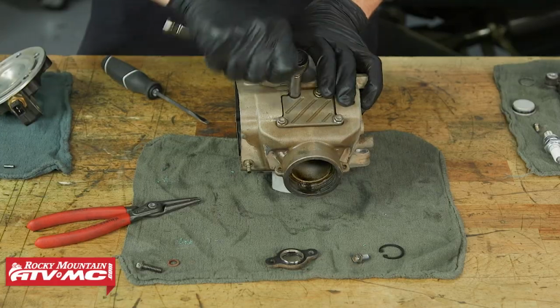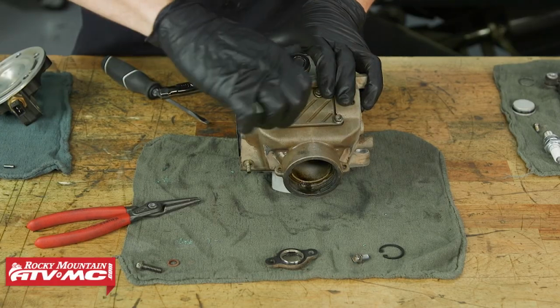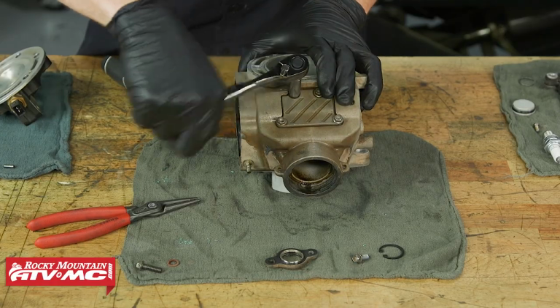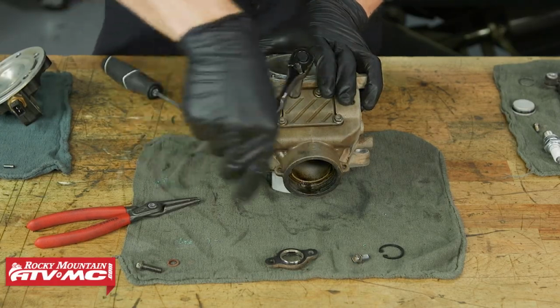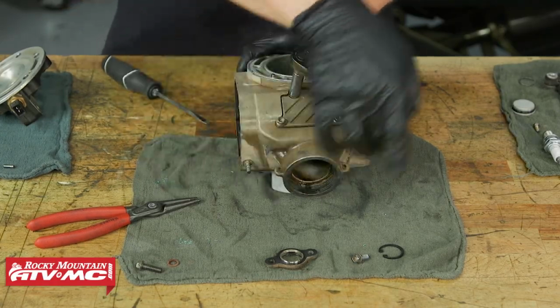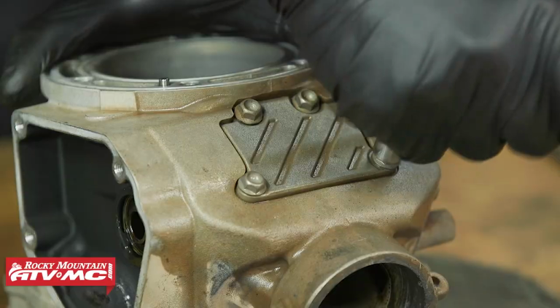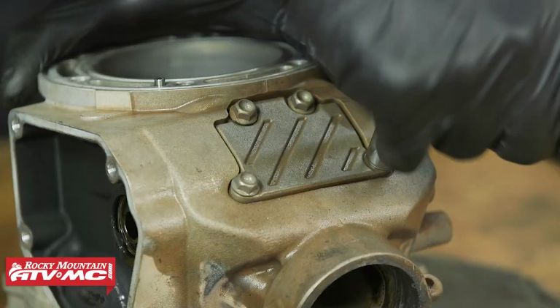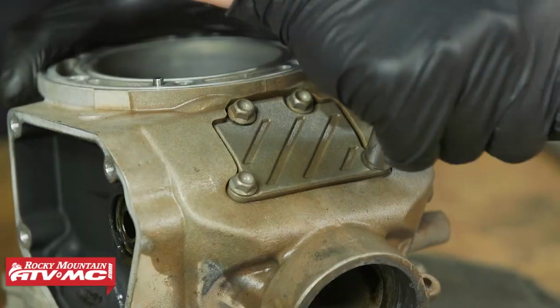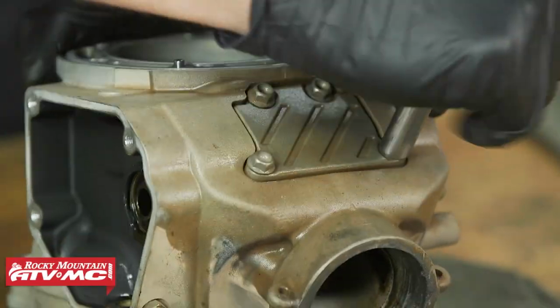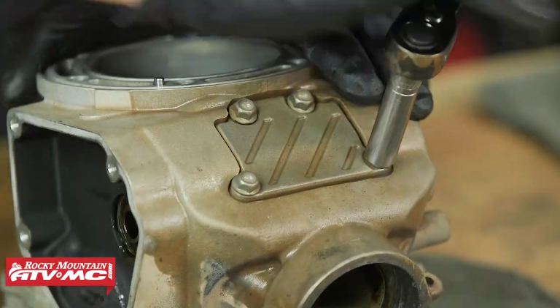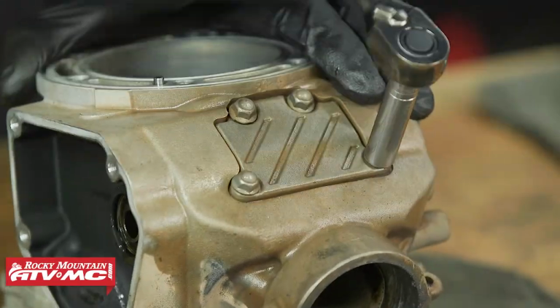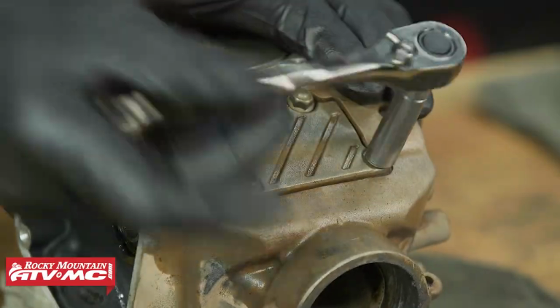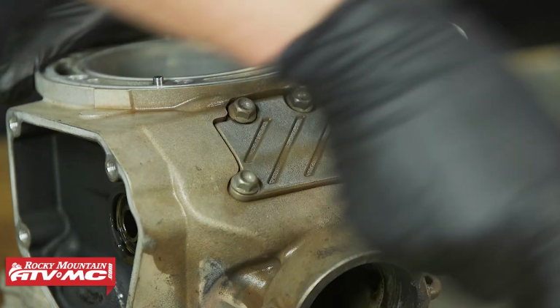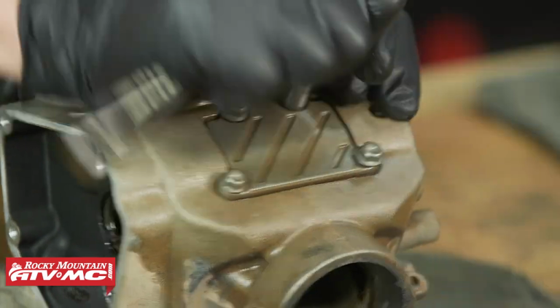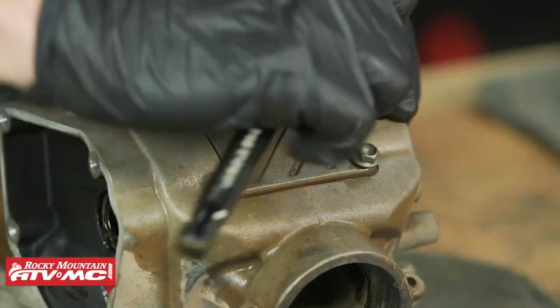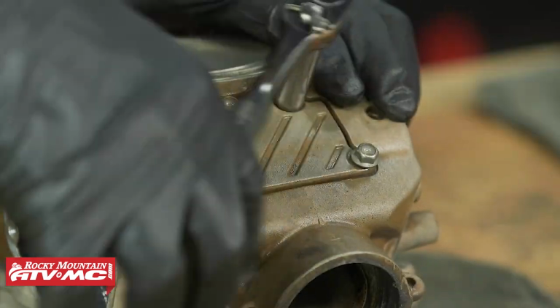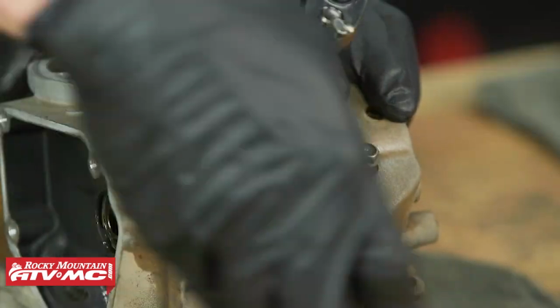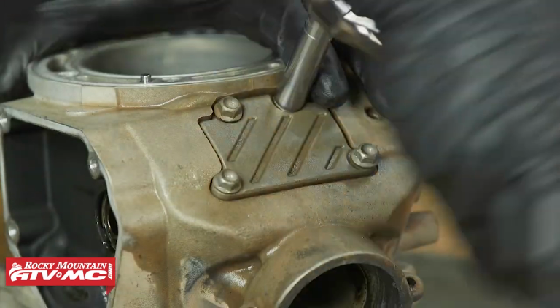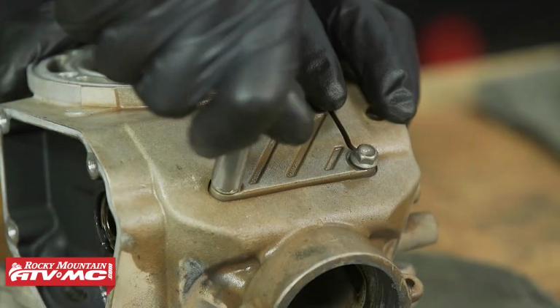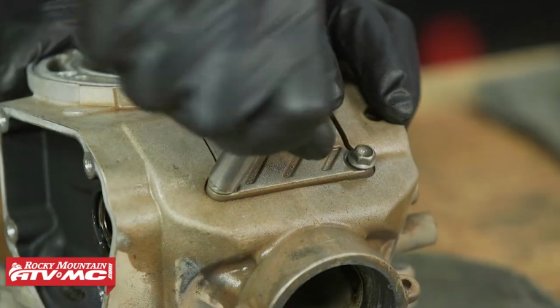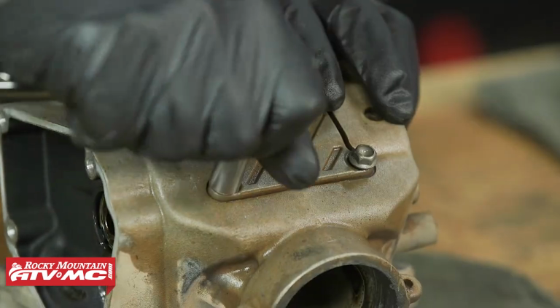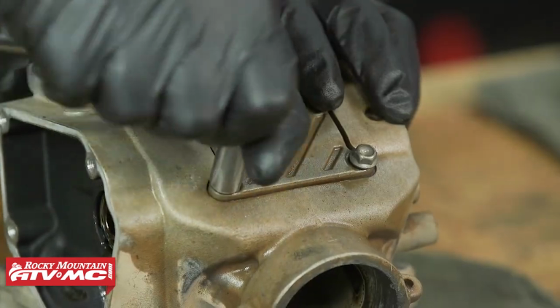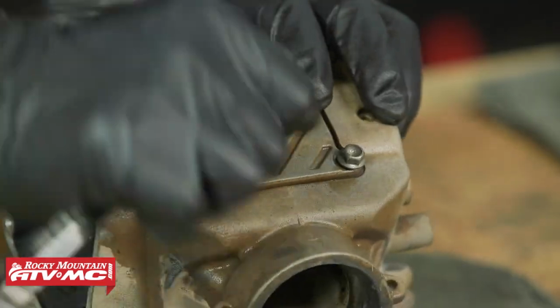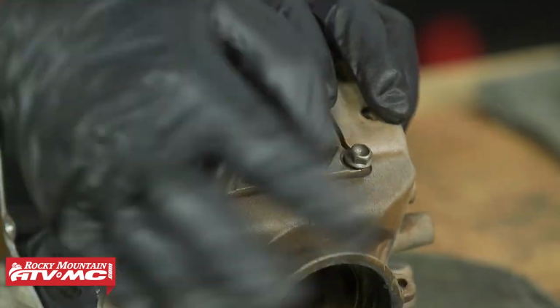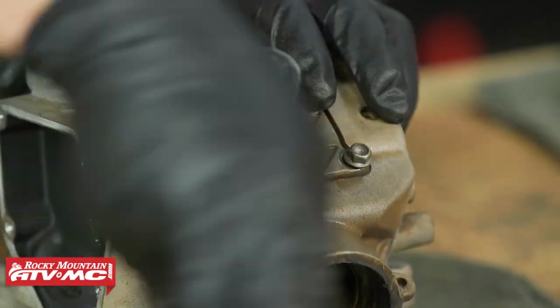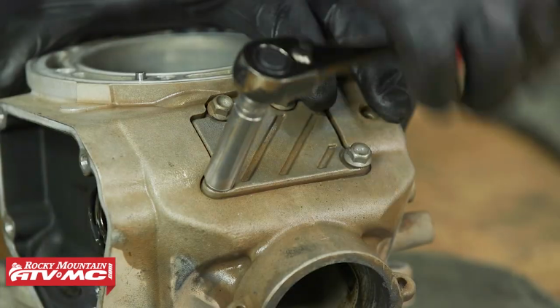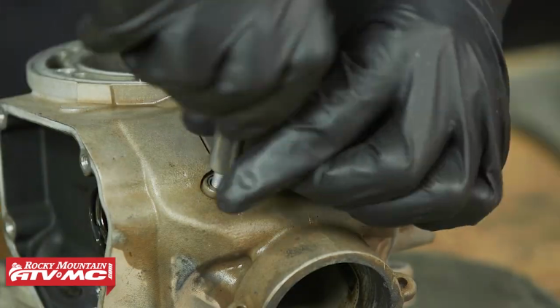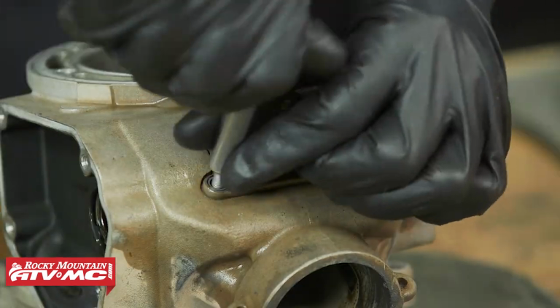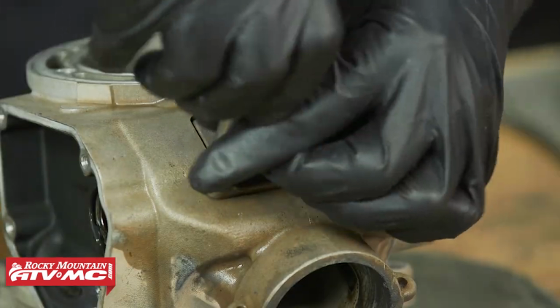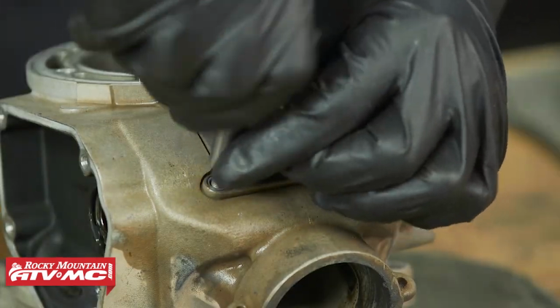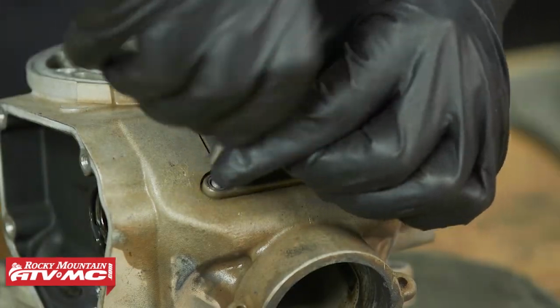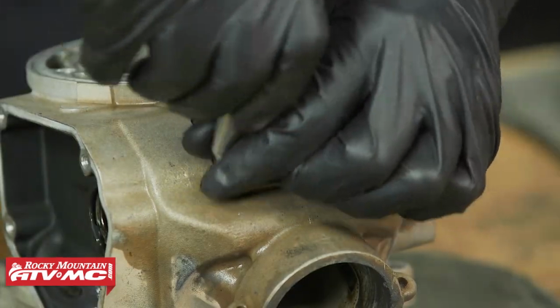These Shurkos have a pretty simple design, which is great. As you take everything apart, you want to lay everything out in order on the bench.